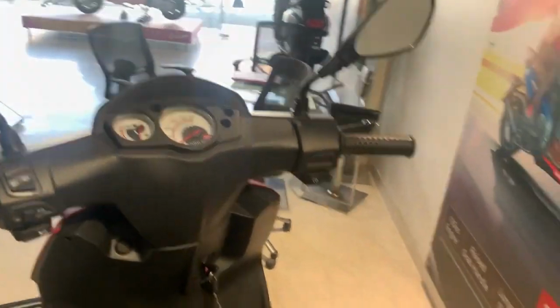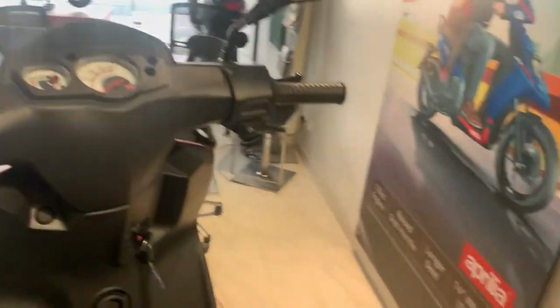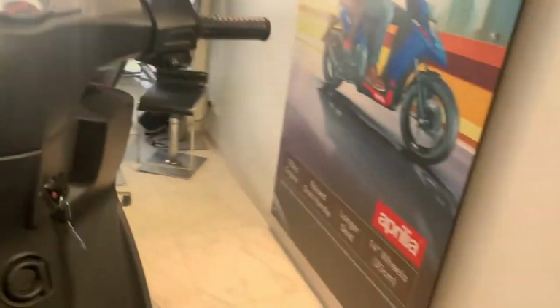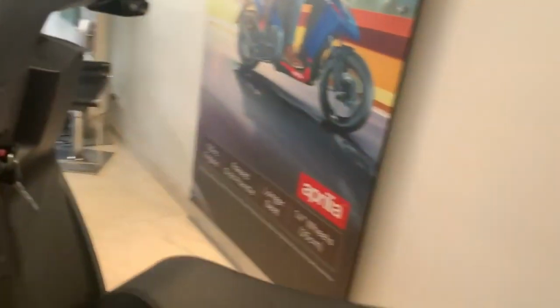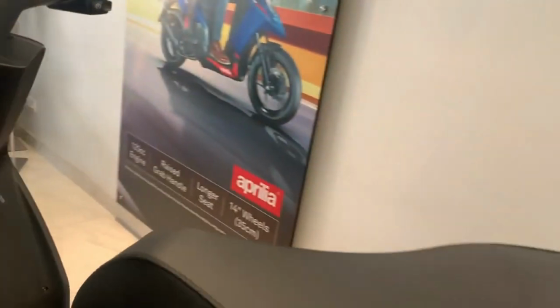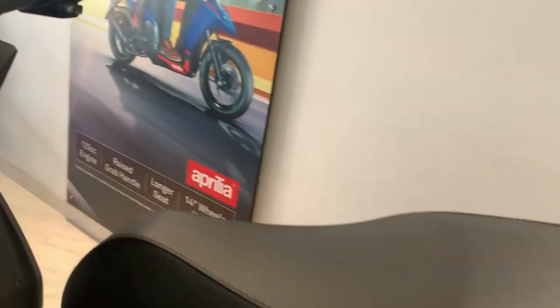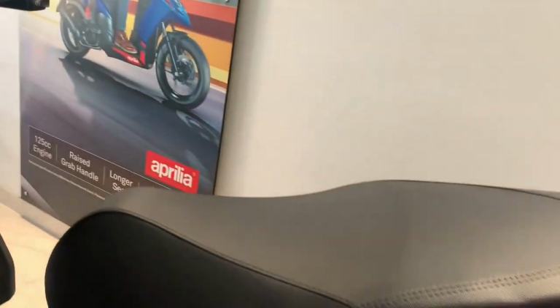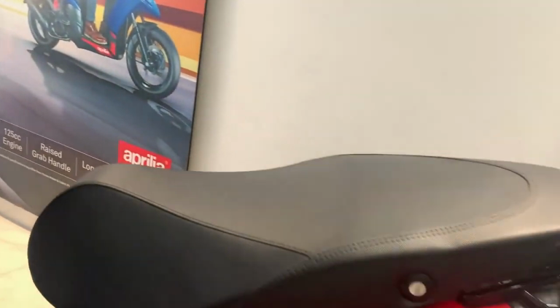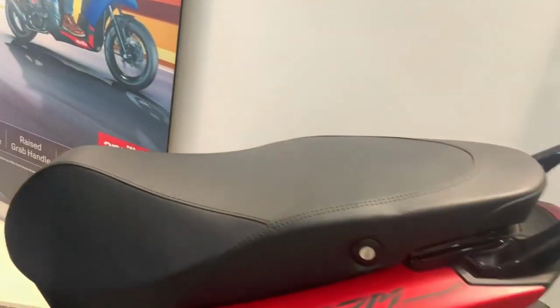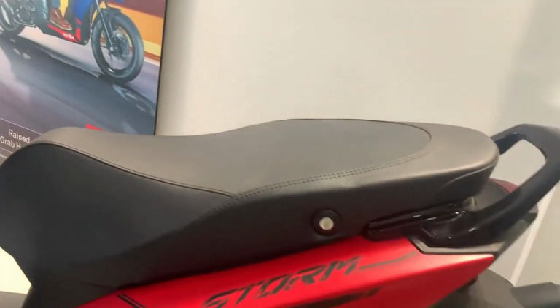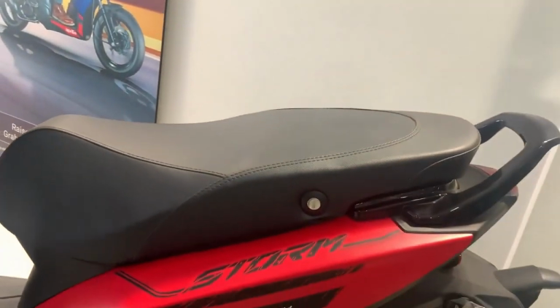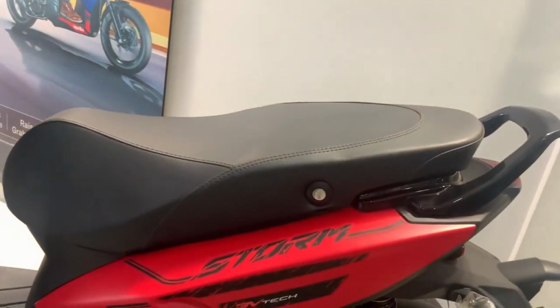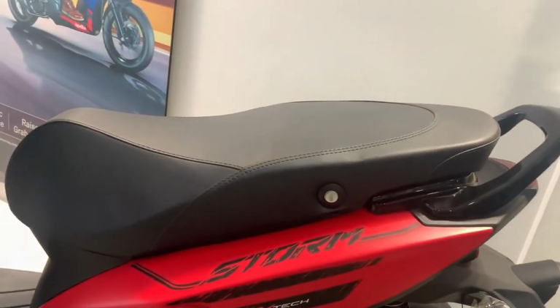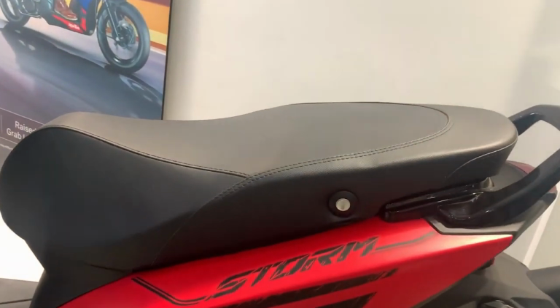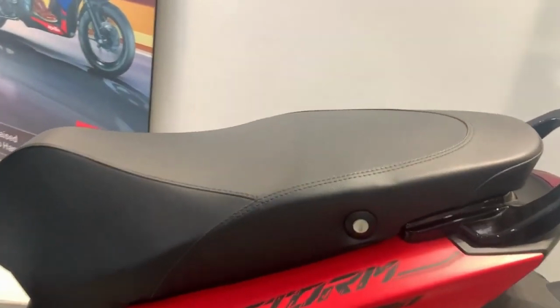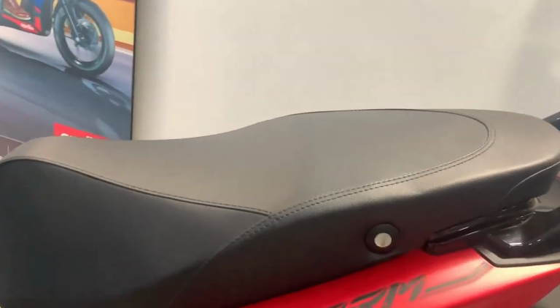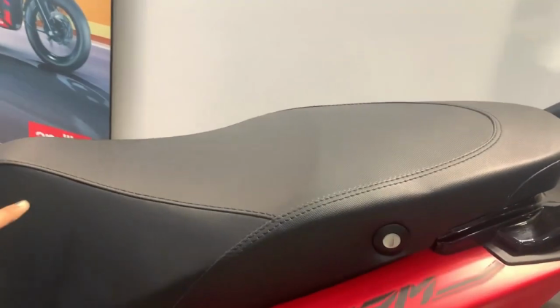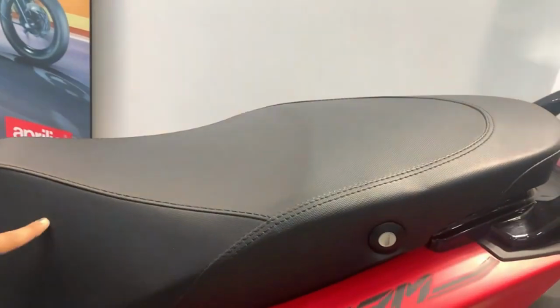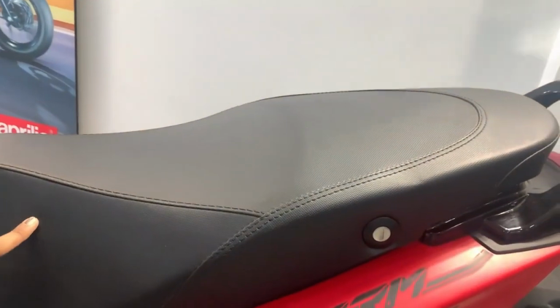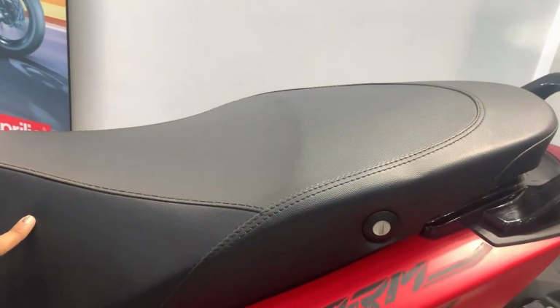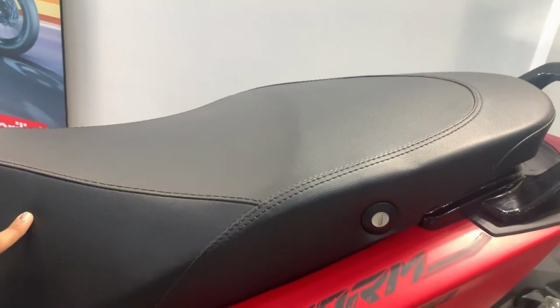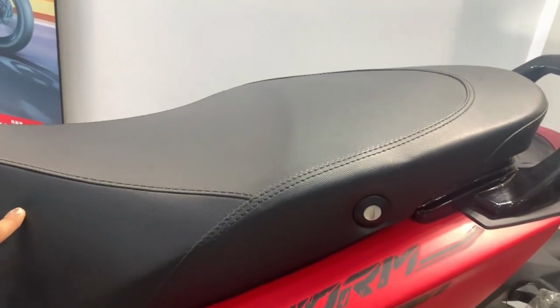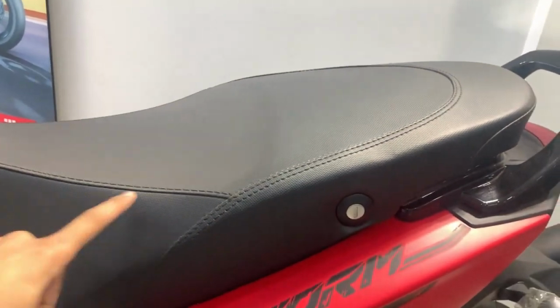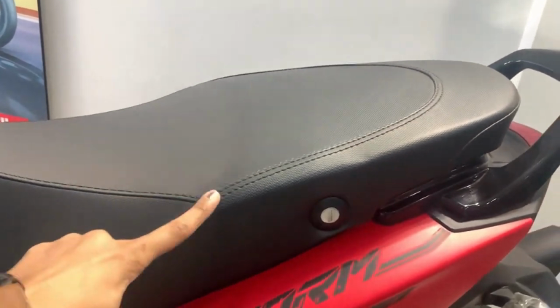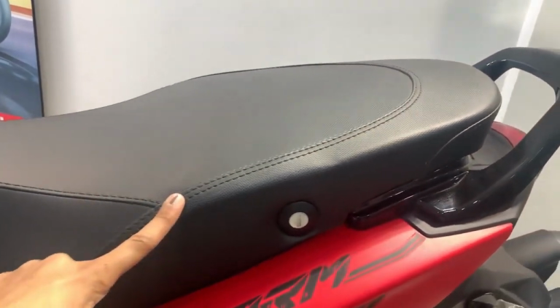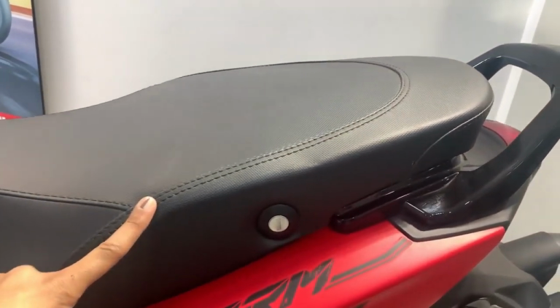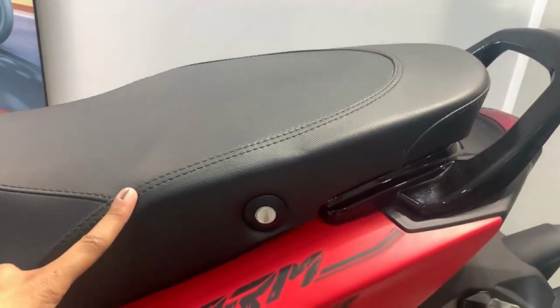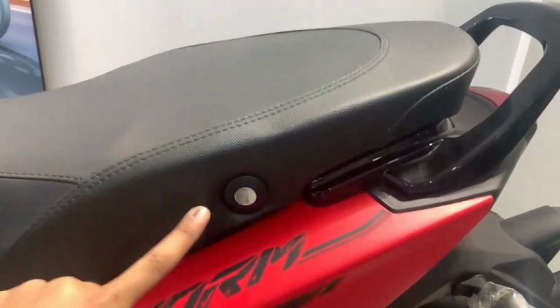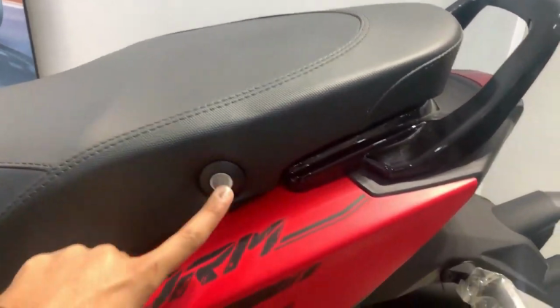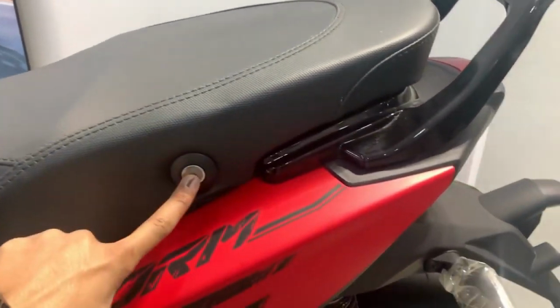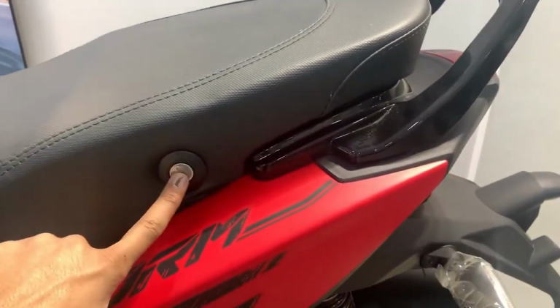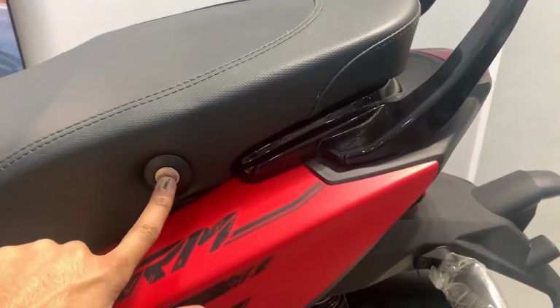If we talk about the seat, we get a seat in black color with black stitching. Here the seat is locked.